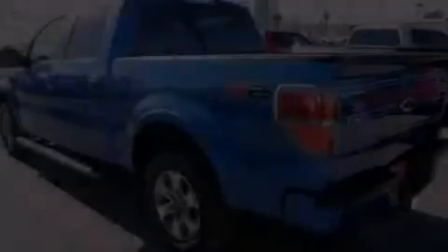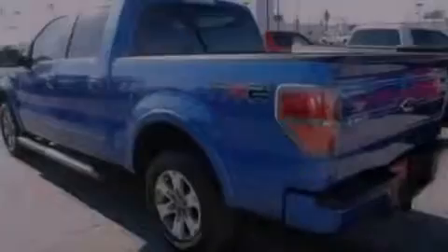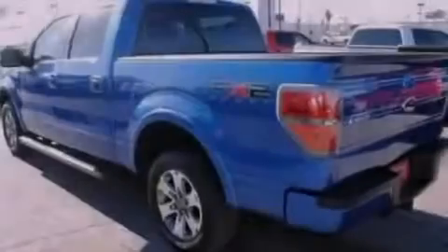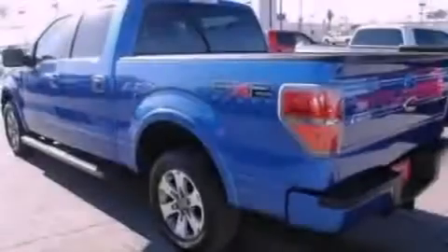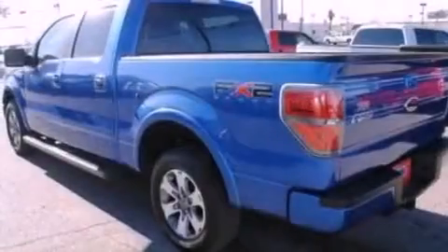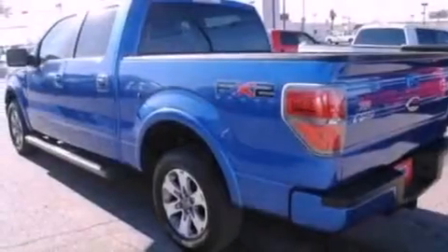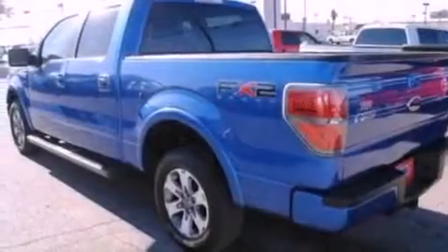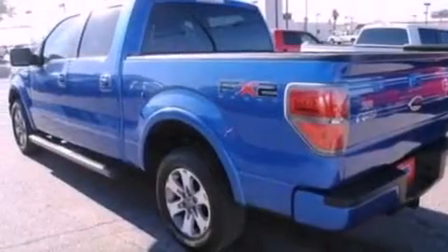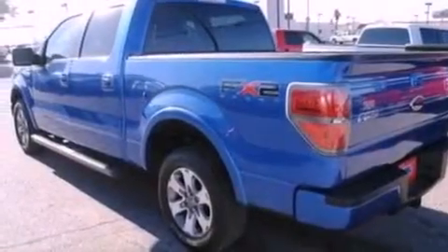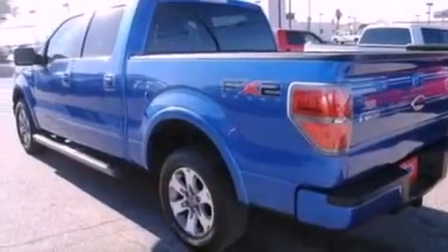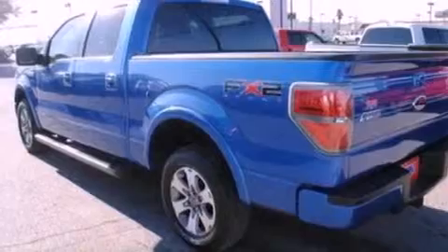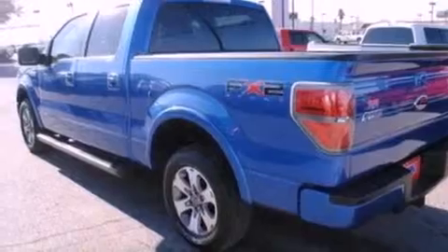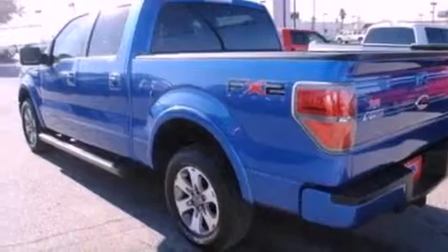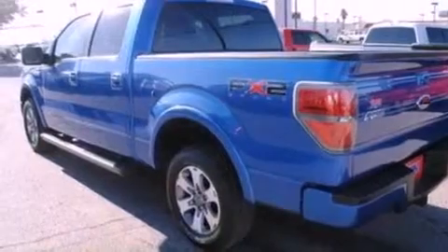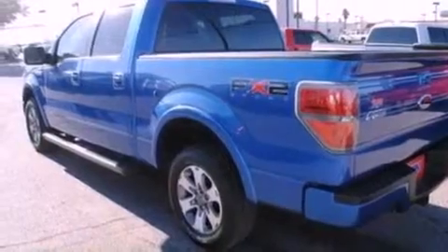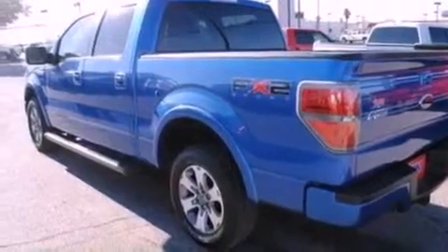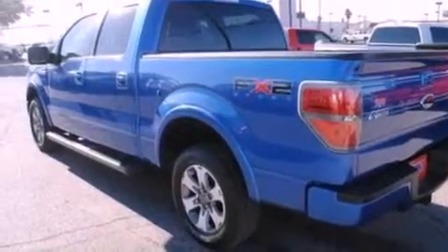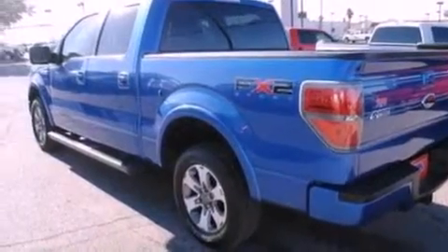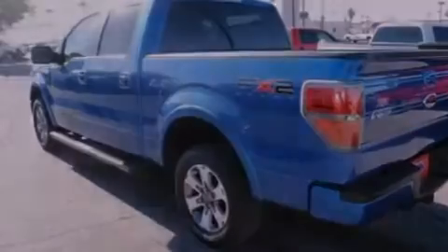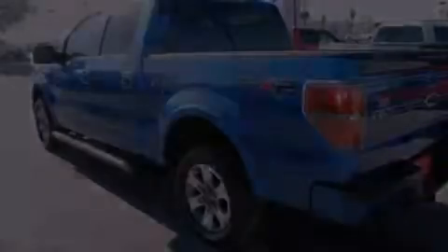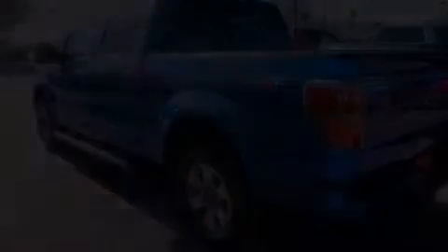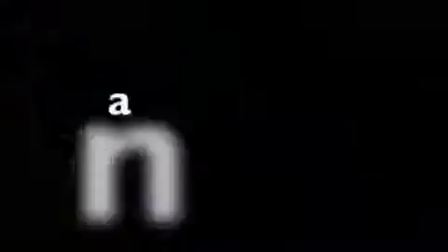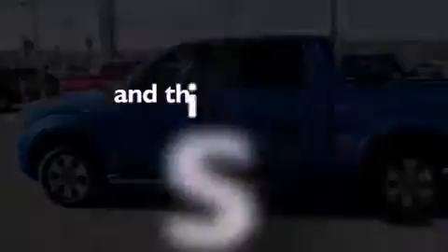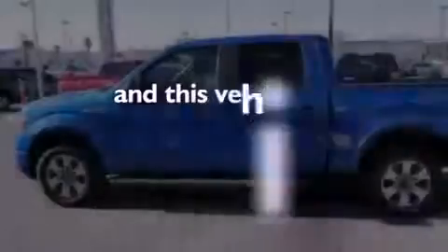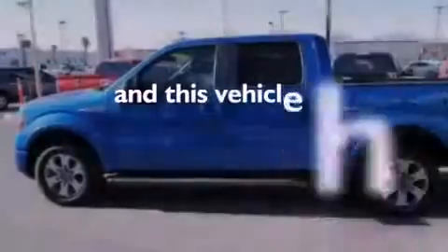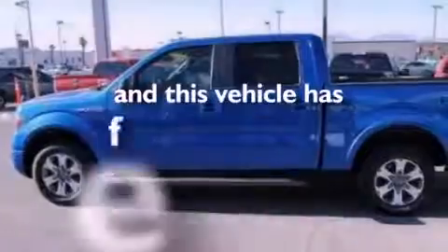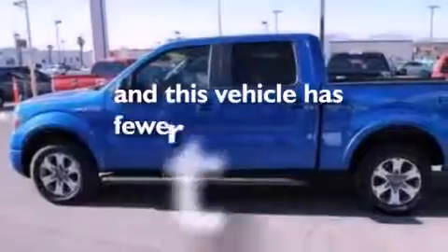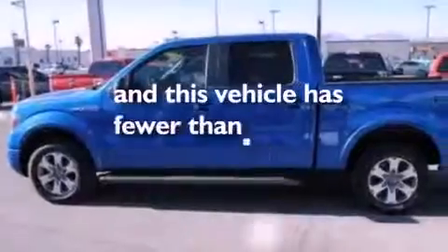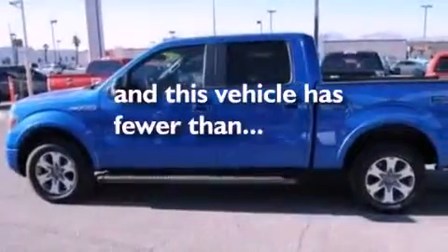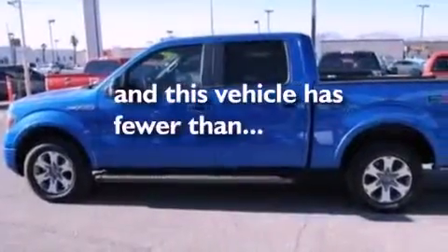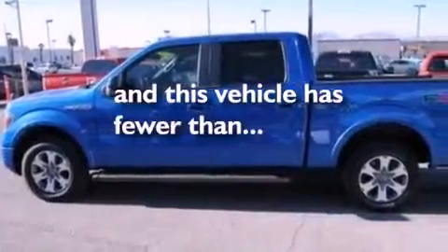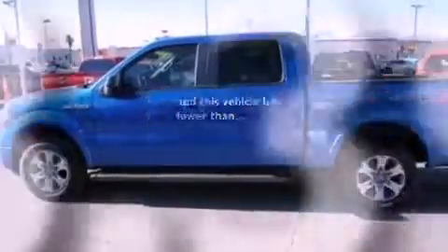Additional features include fog lamps, an anti-lock braking system, air conditioning, and this vehicle has less than 19,000 miles.